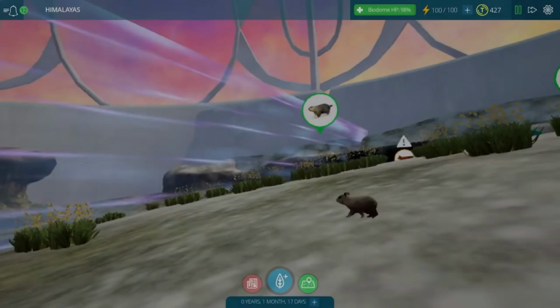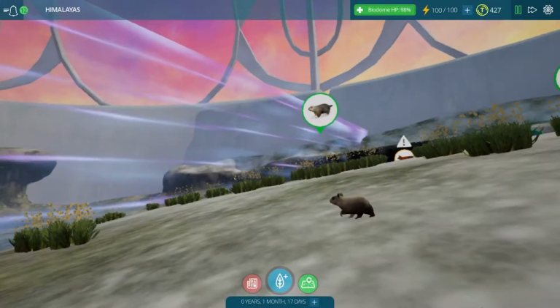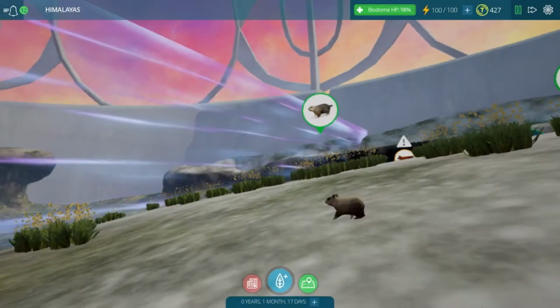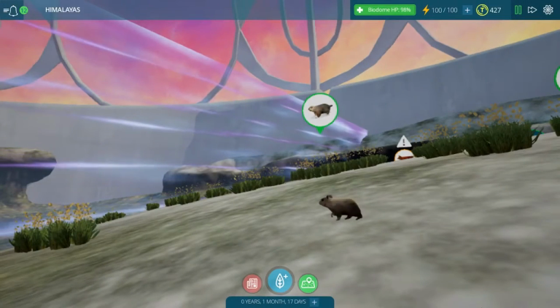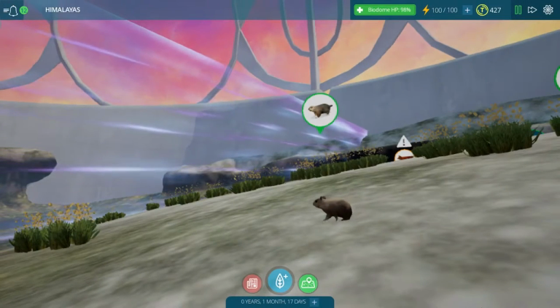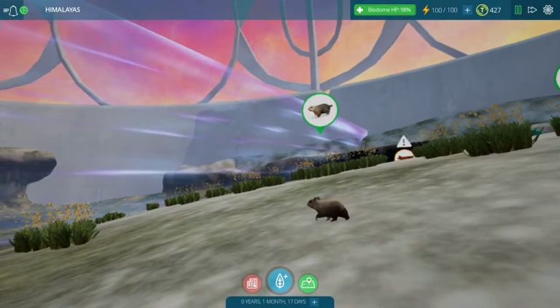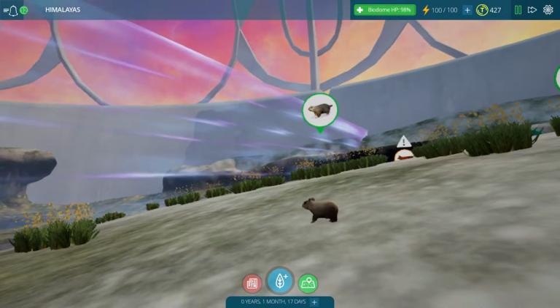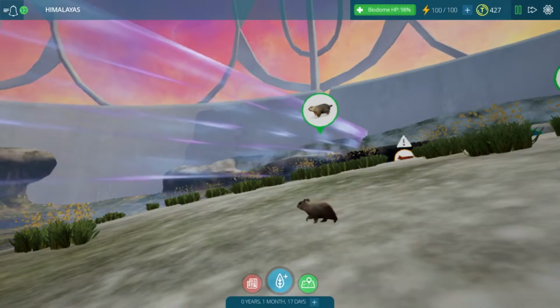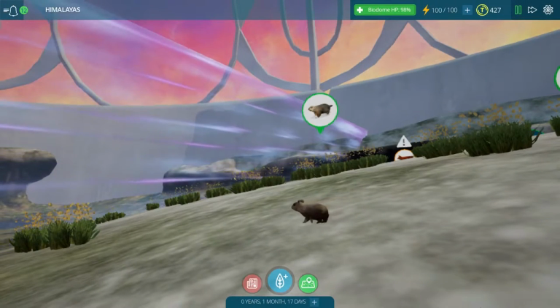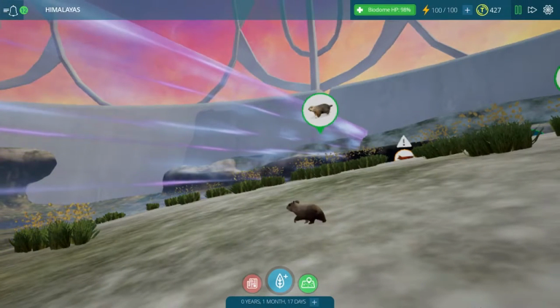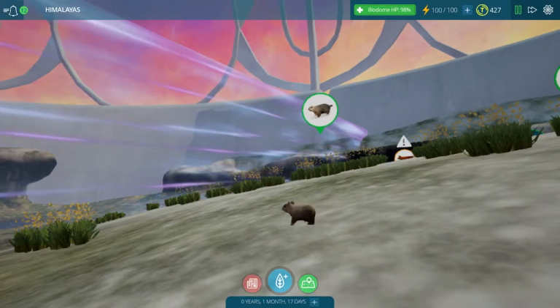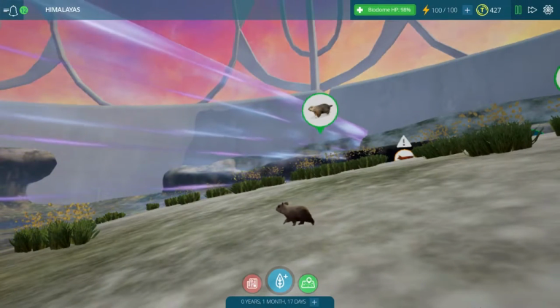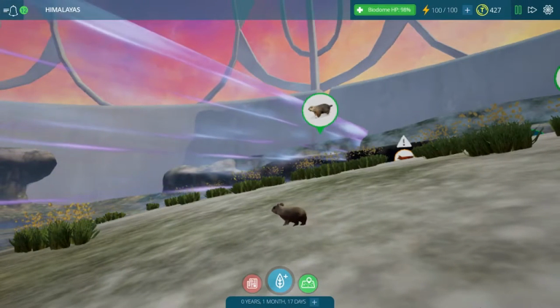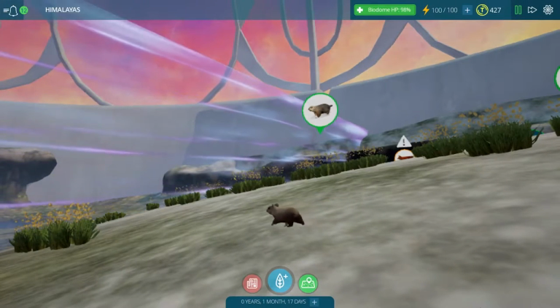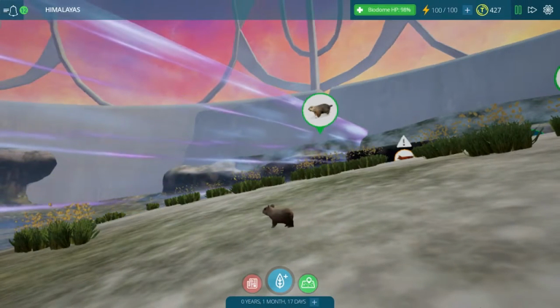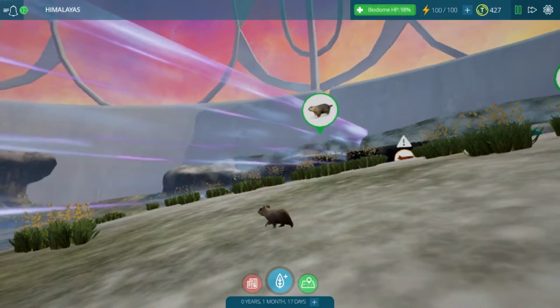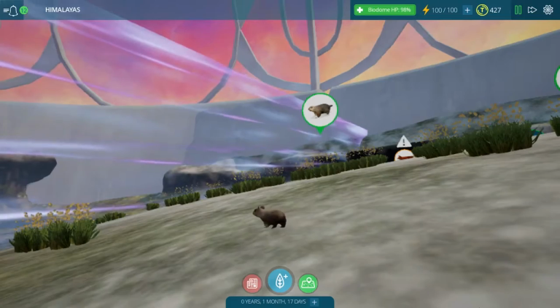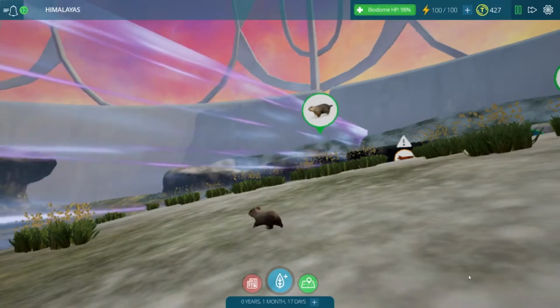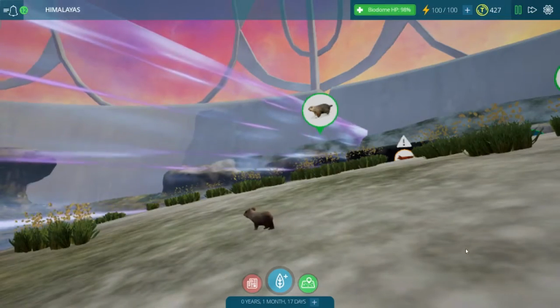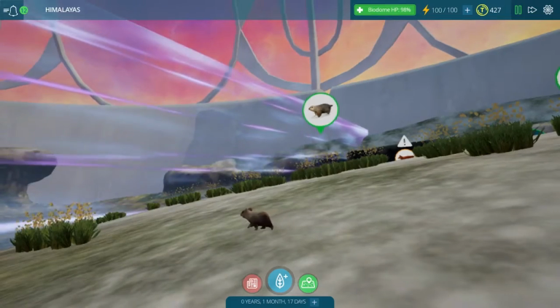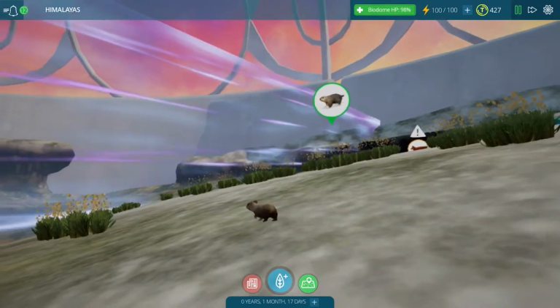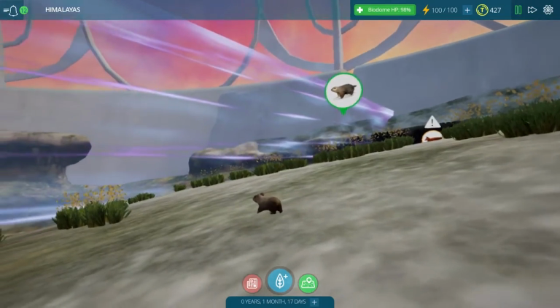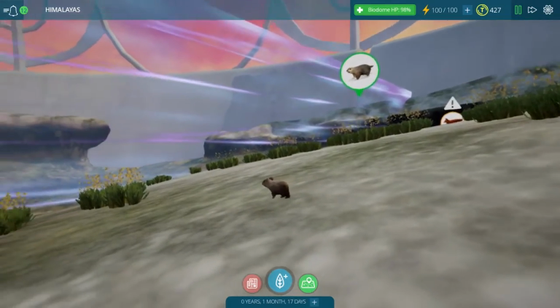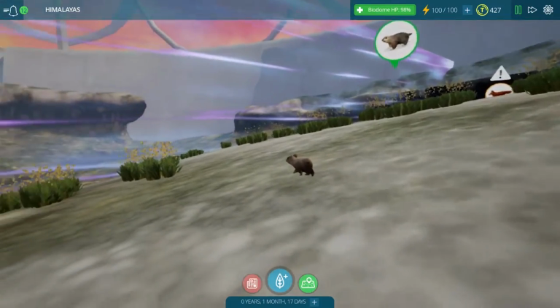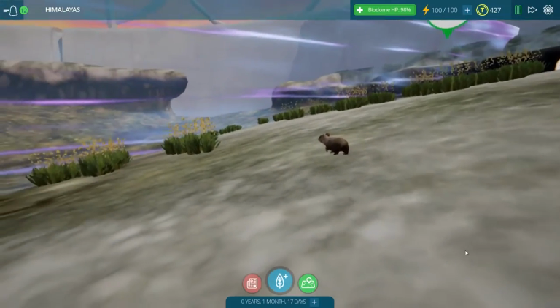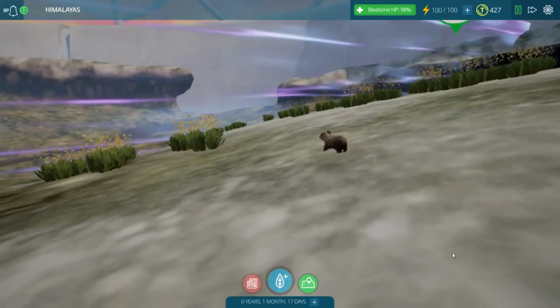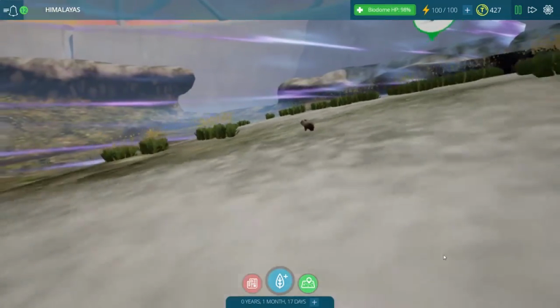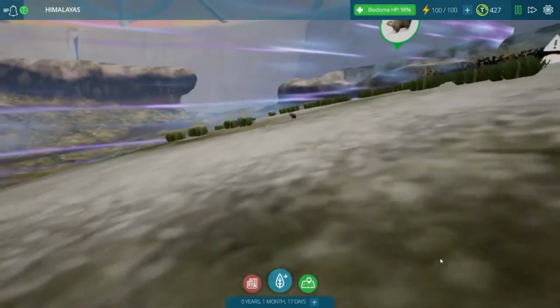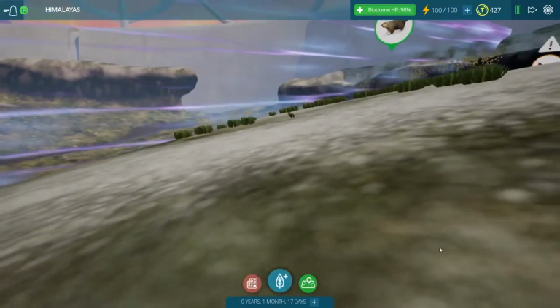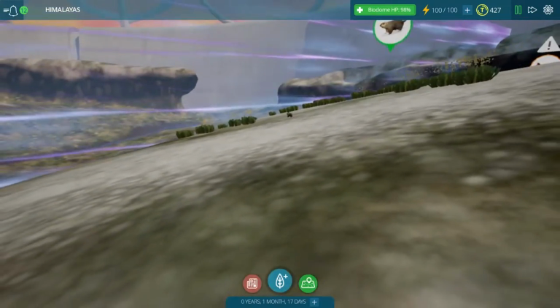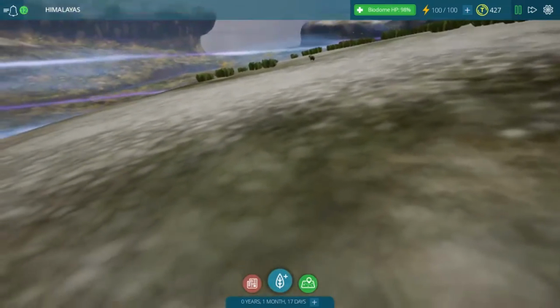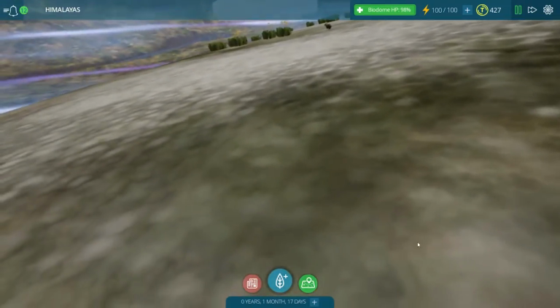Hey guys, my name is Jessie Mew and welcome back to Taito Ecology where we are once again diving back into the Himalayan mountains.